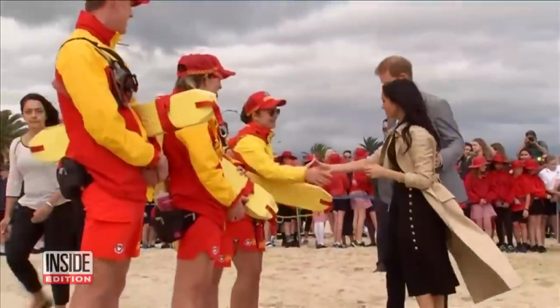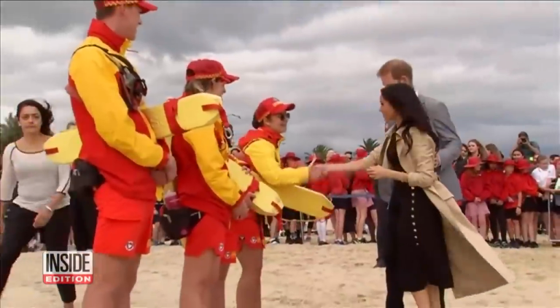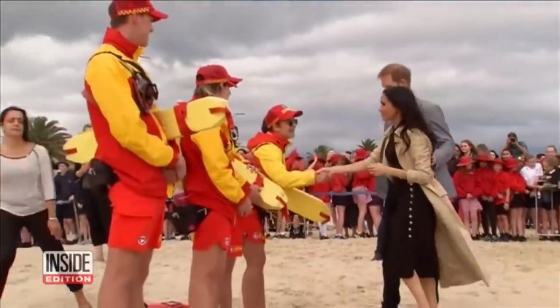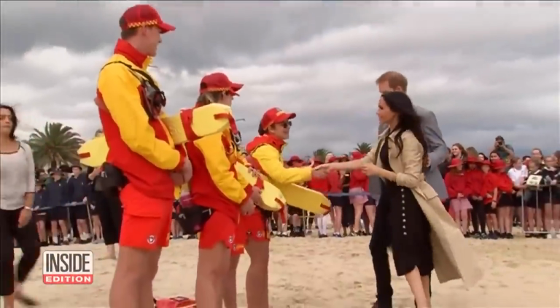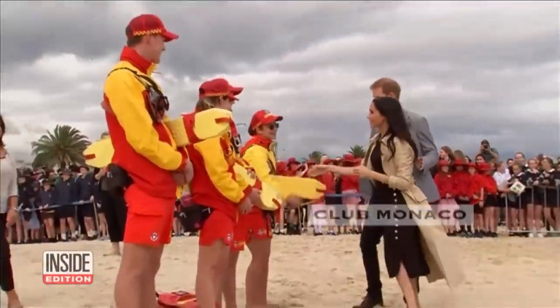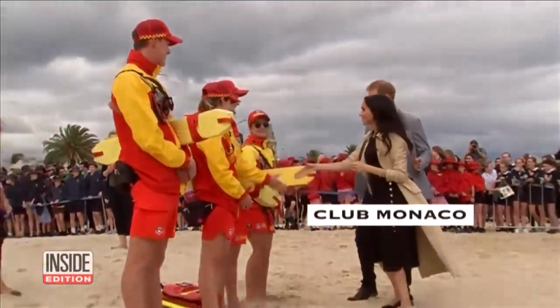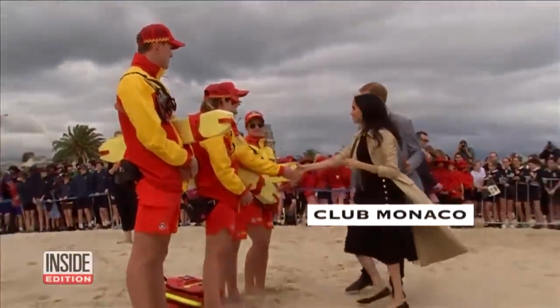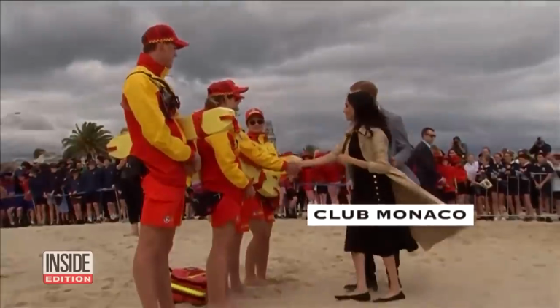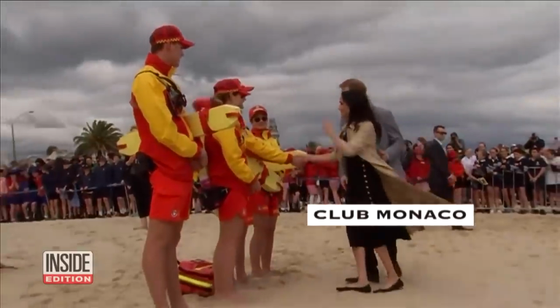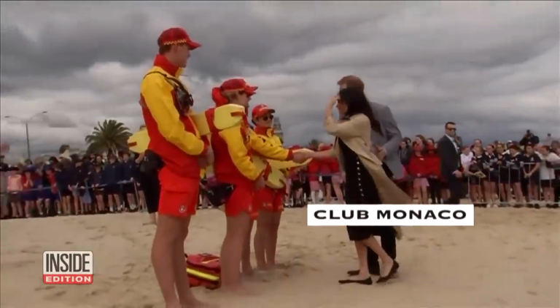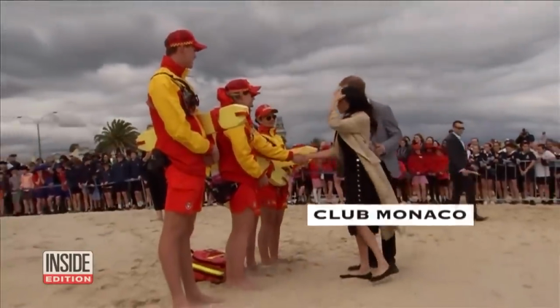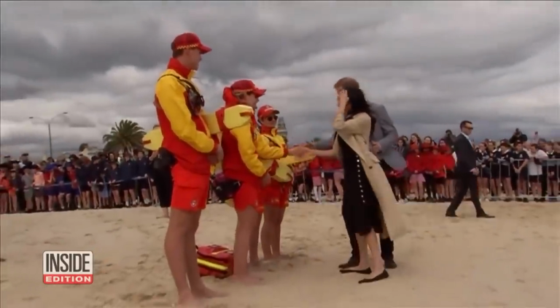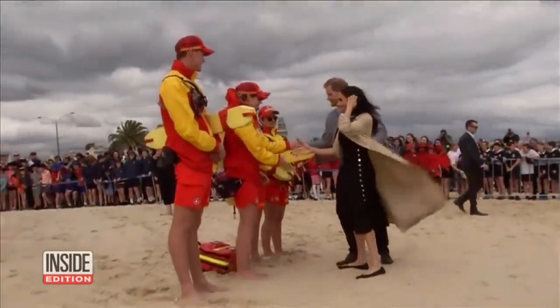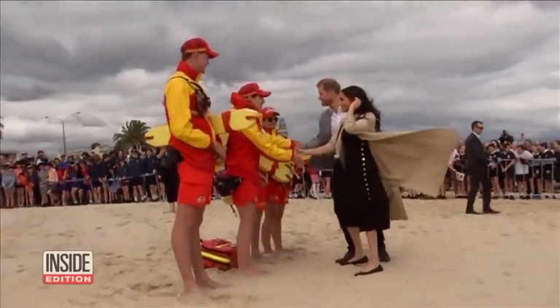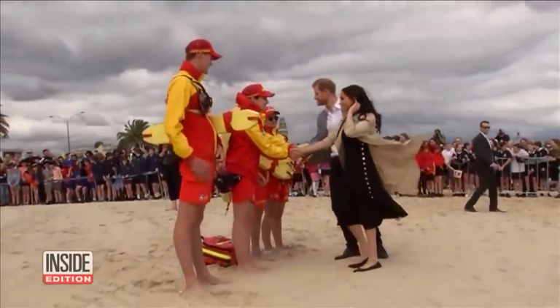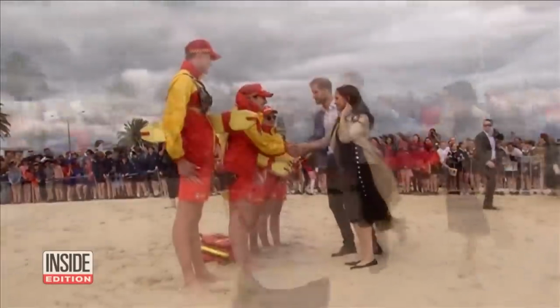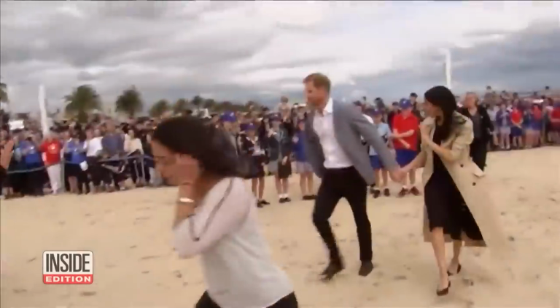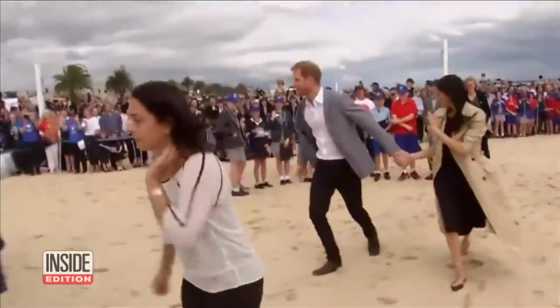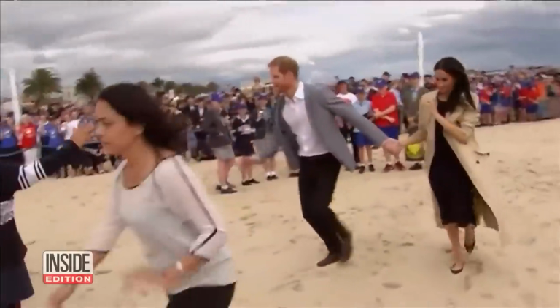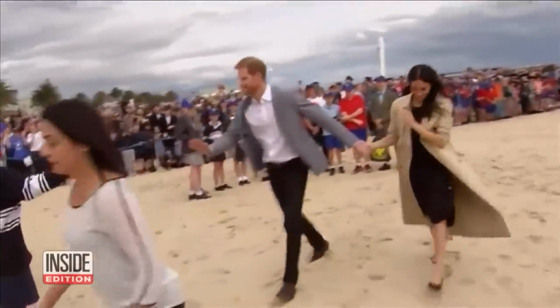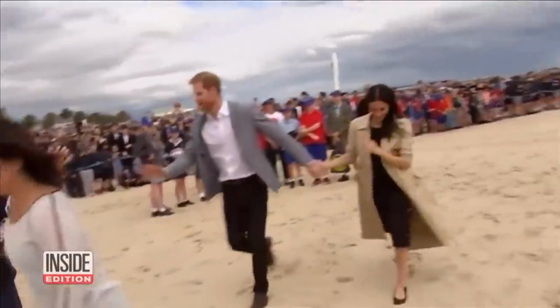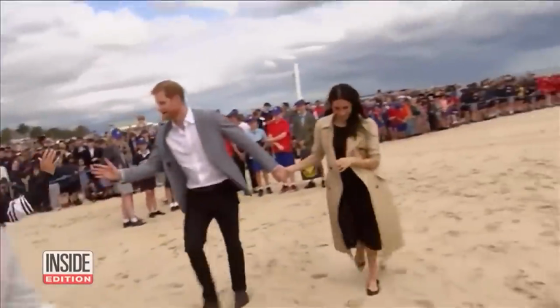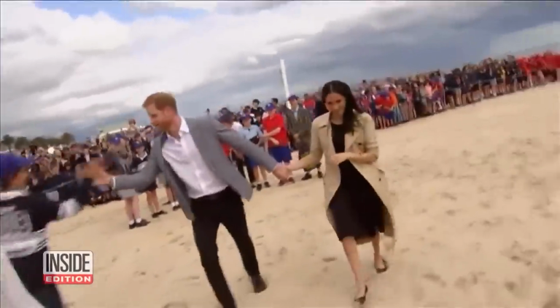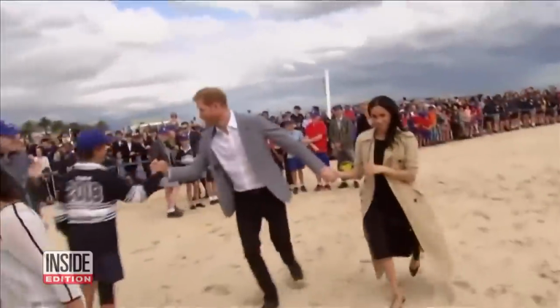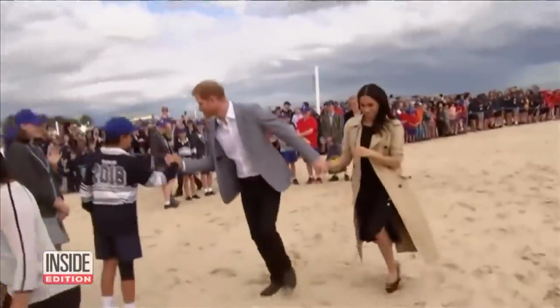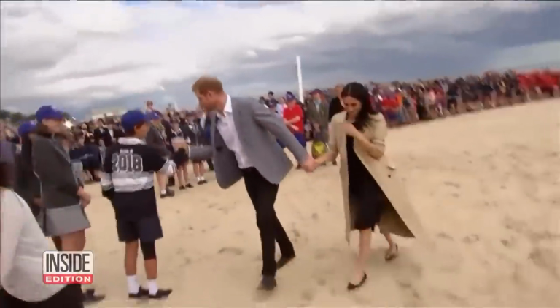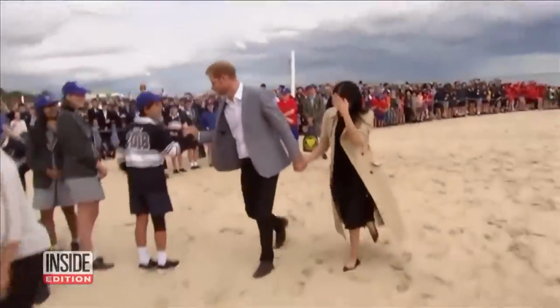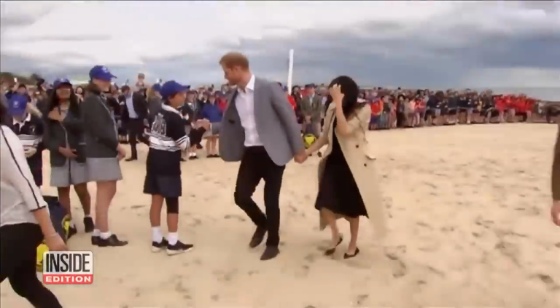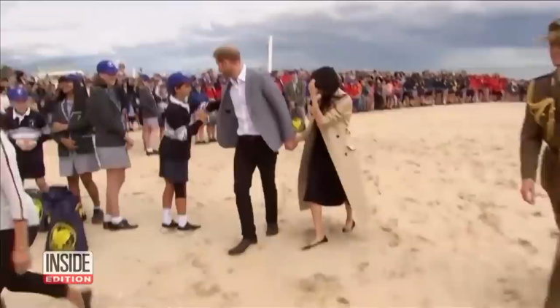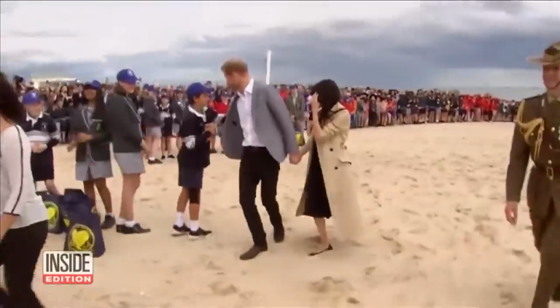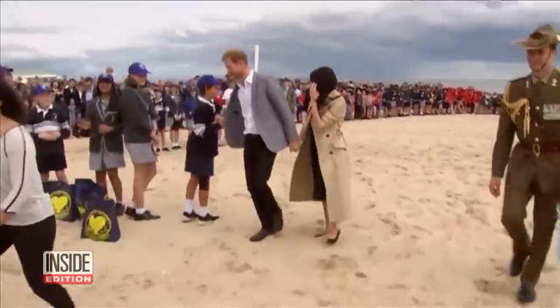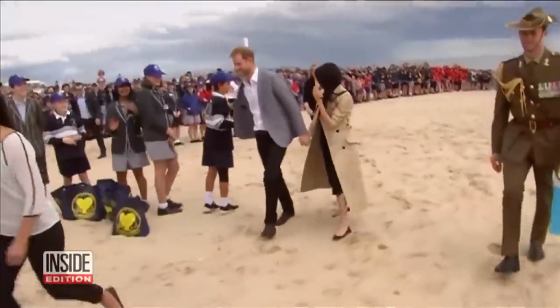She changed into a black Club Monaco dress and flats for a trip to the beach, a trench coat protecting her from the blustery weather.